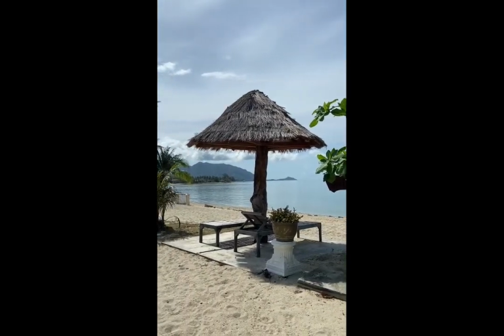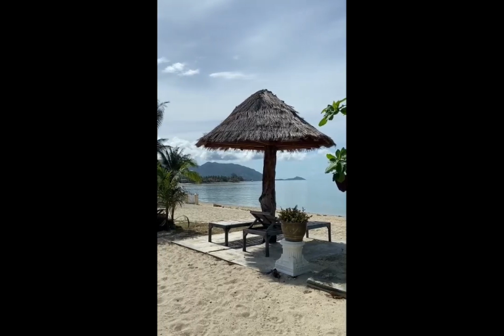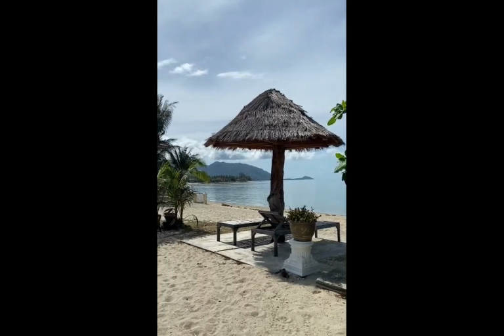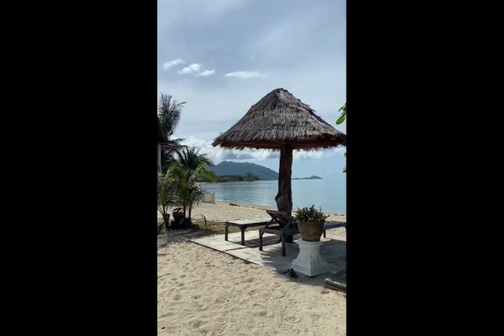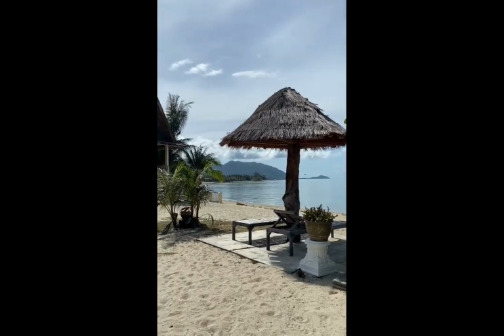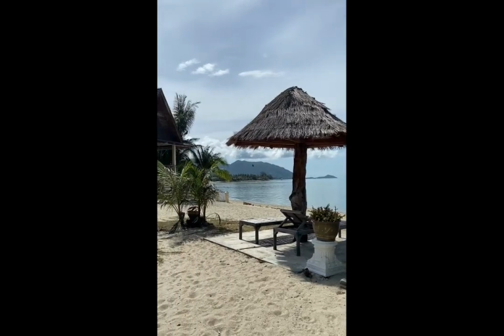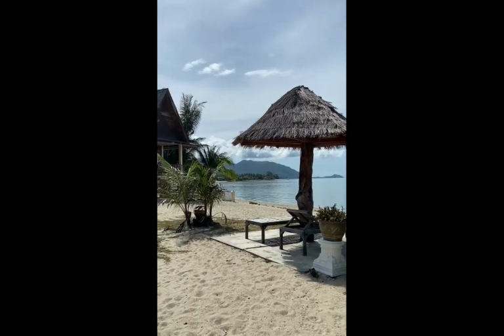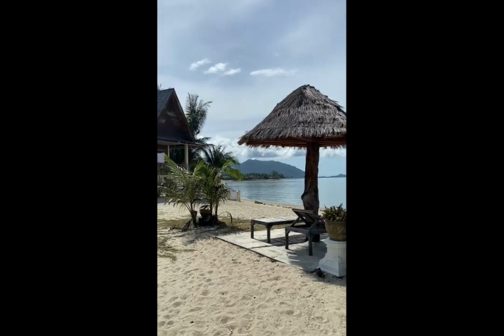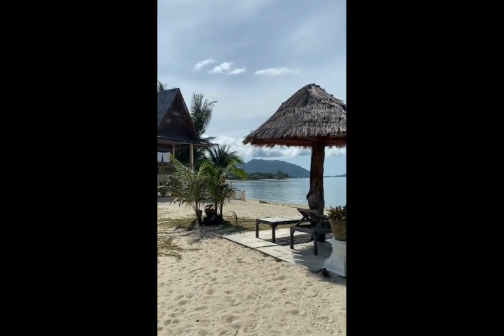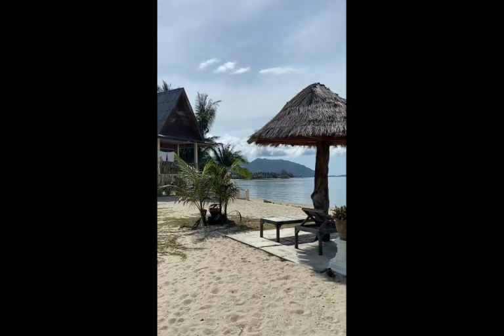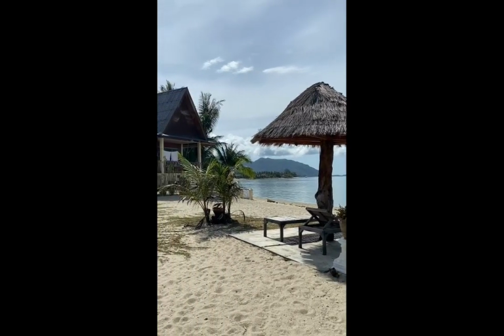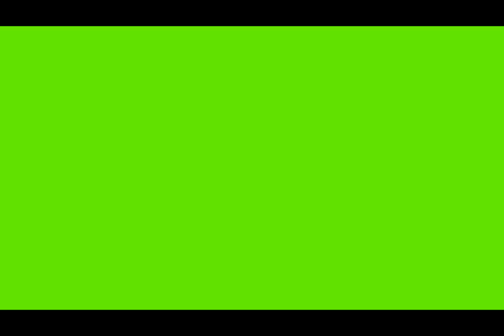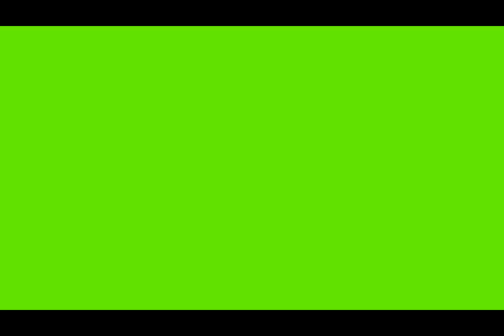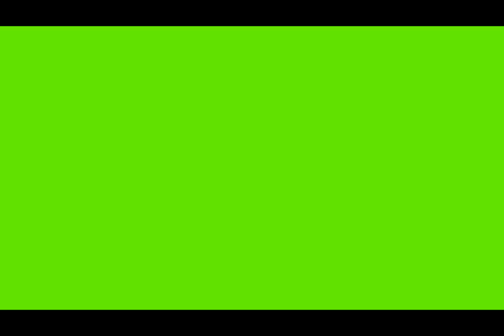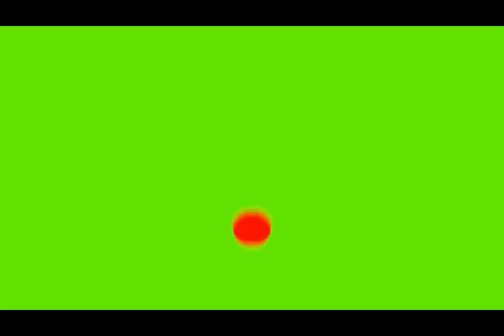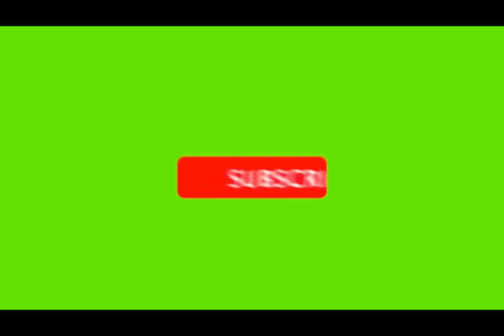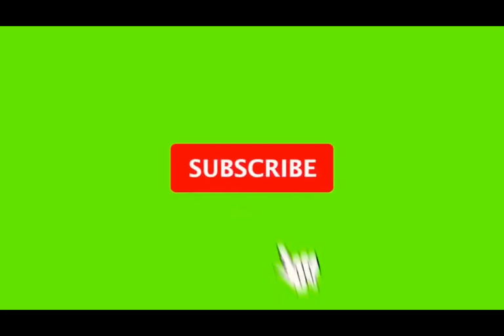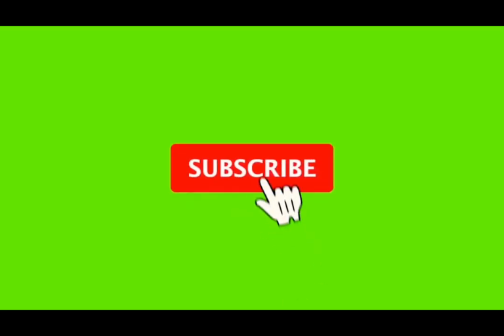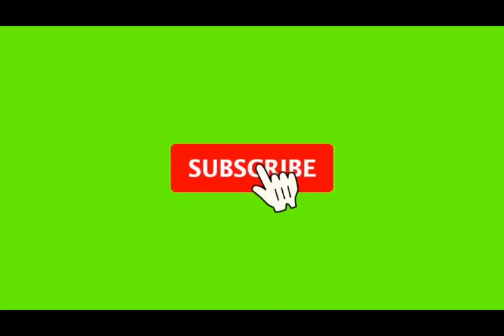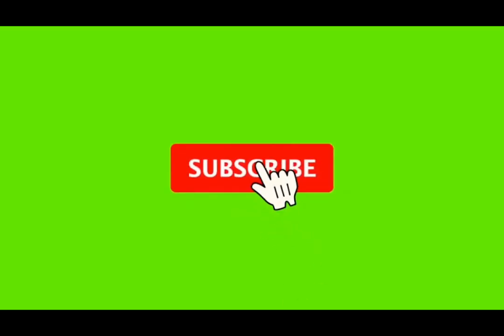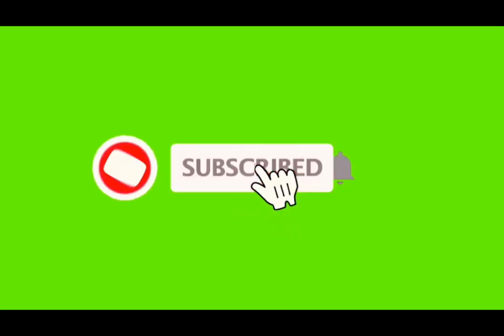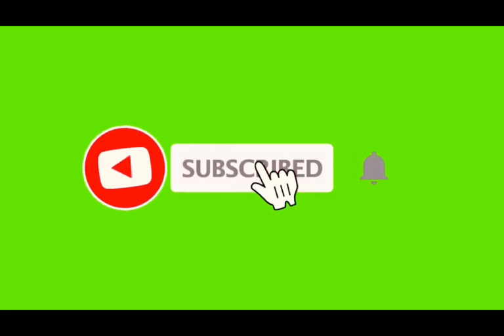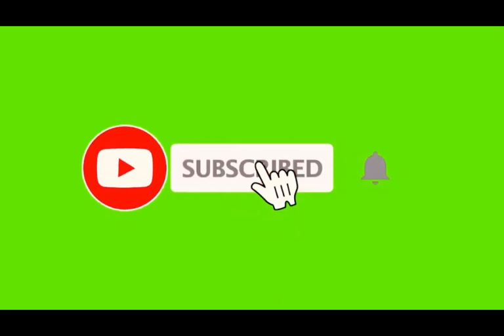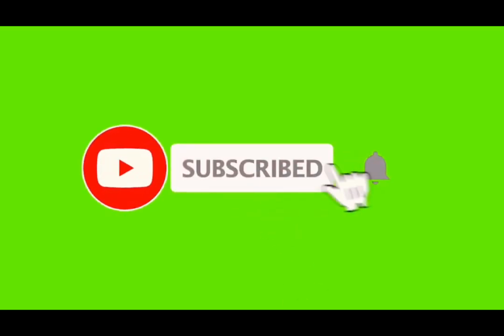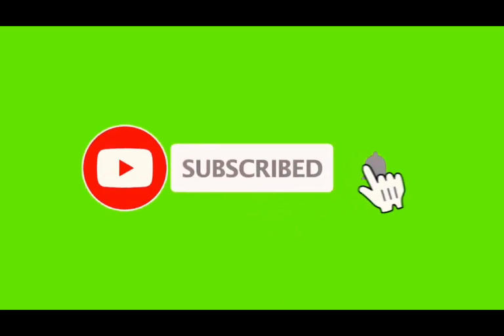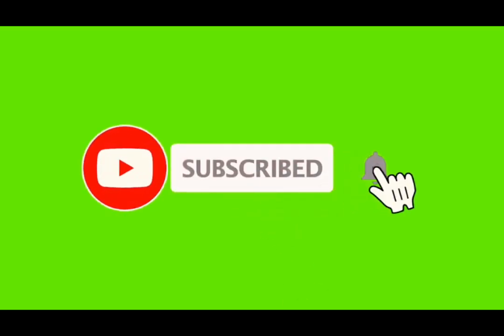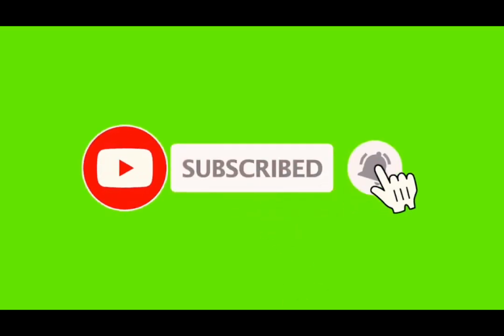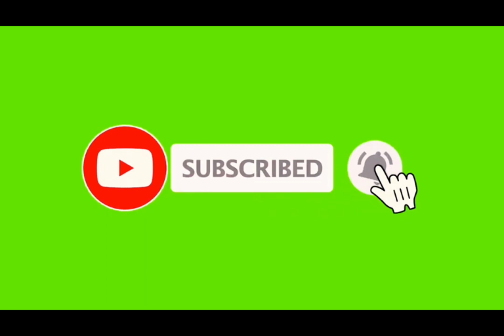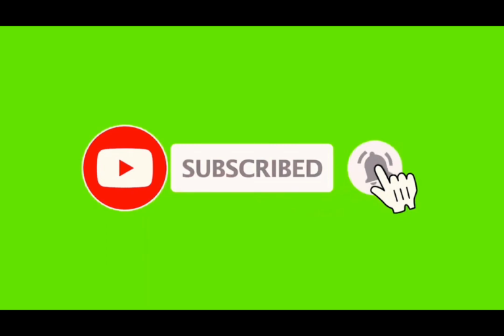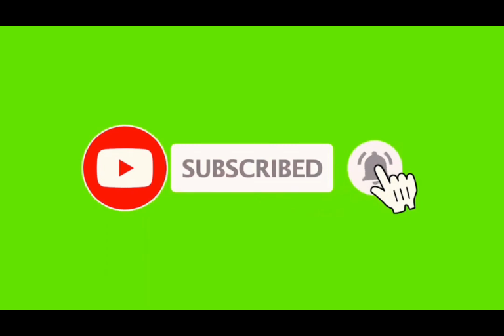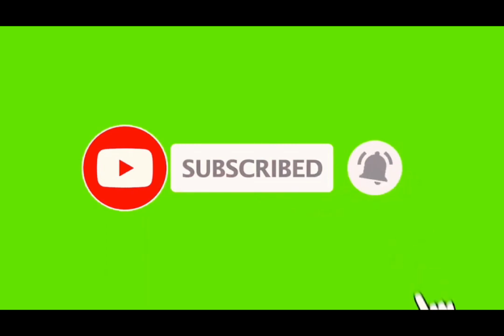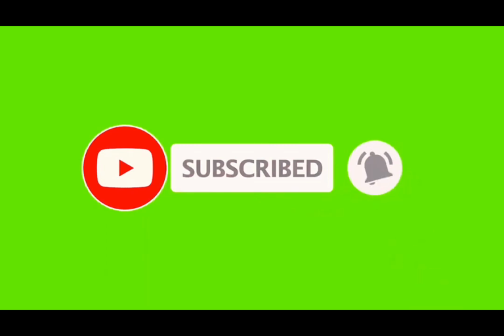If you have not yet subscribed, please subscribe, like and share so that we can reach as many travelers as possible.